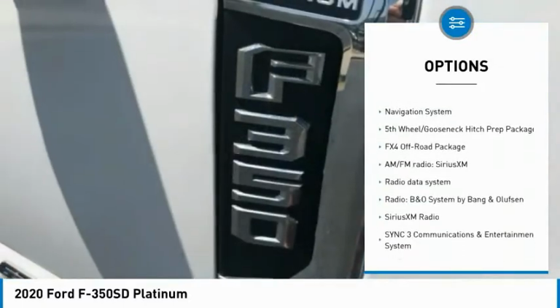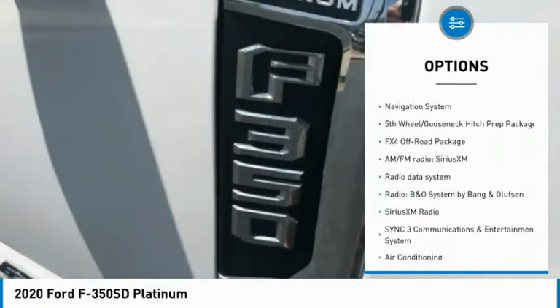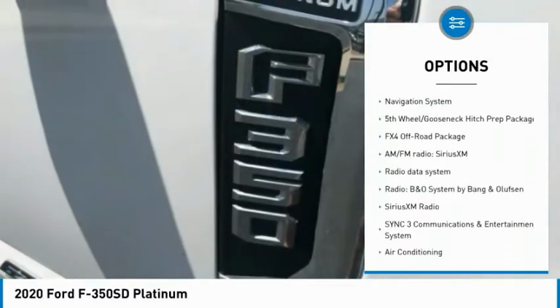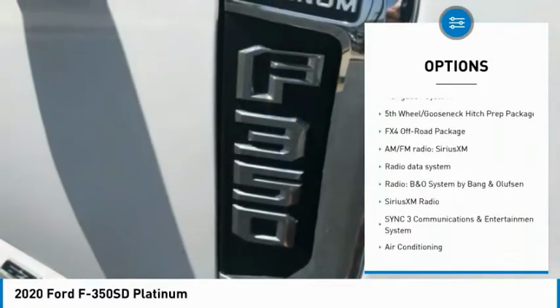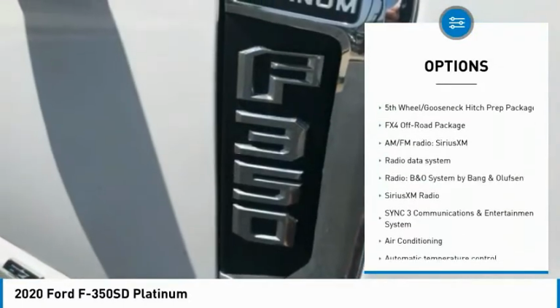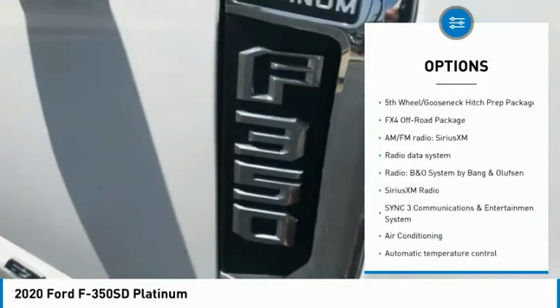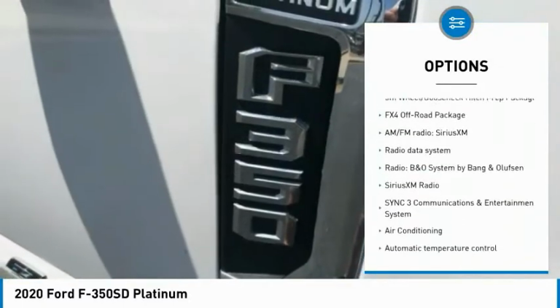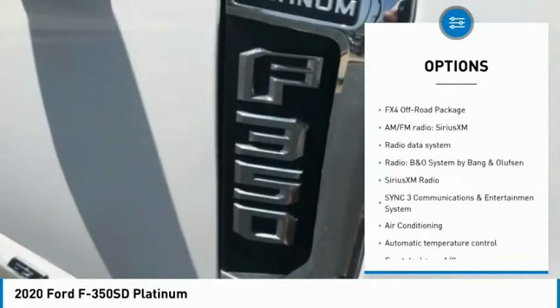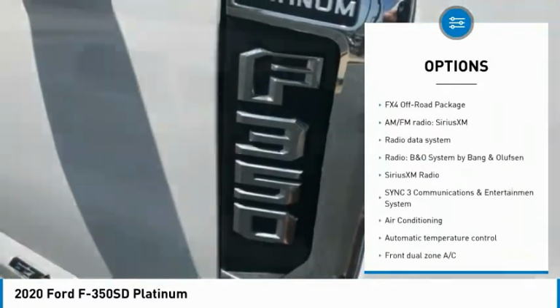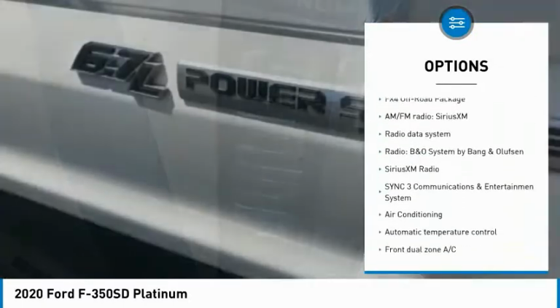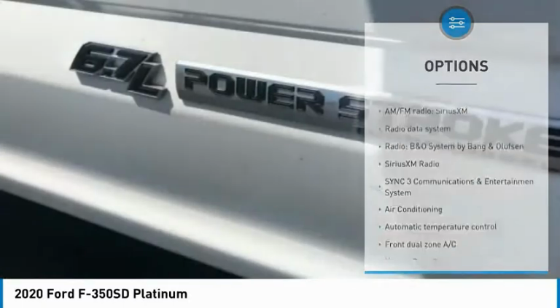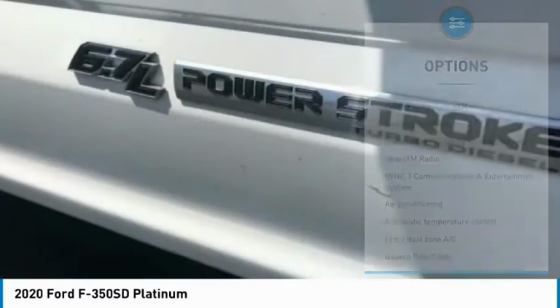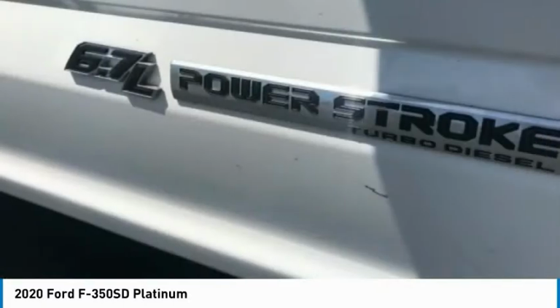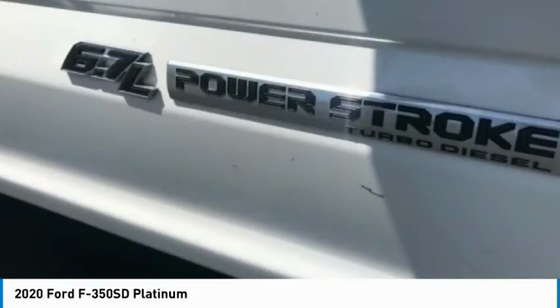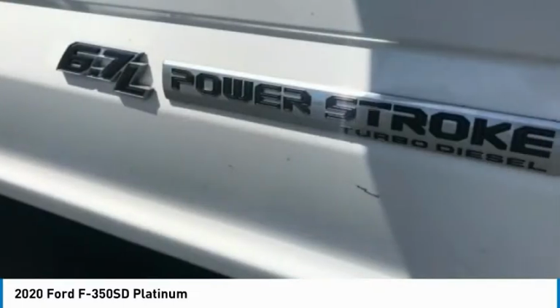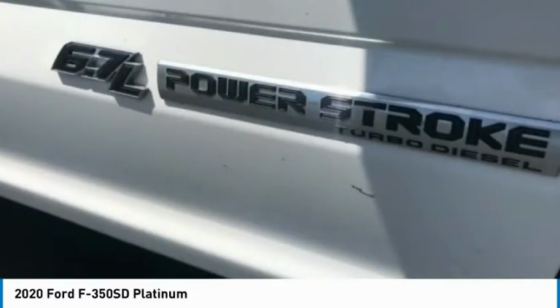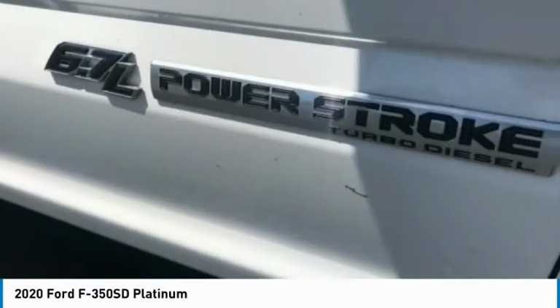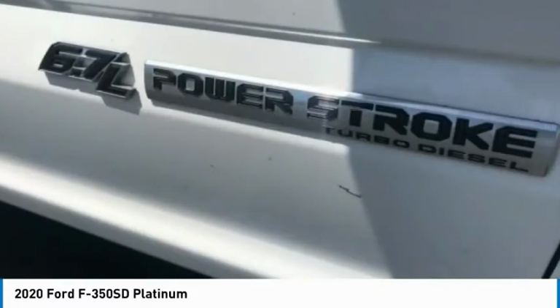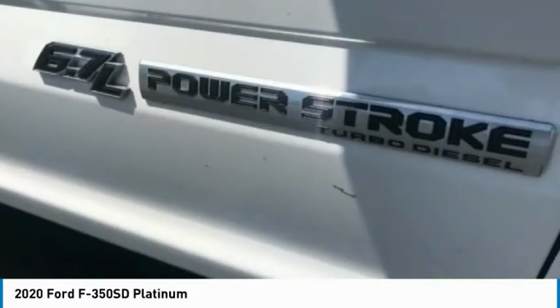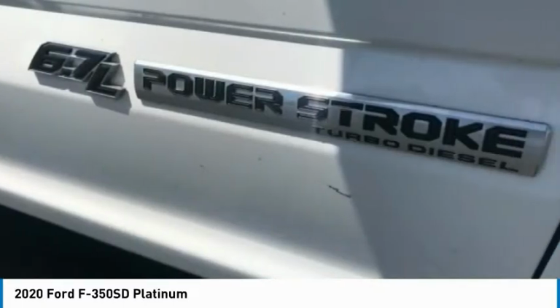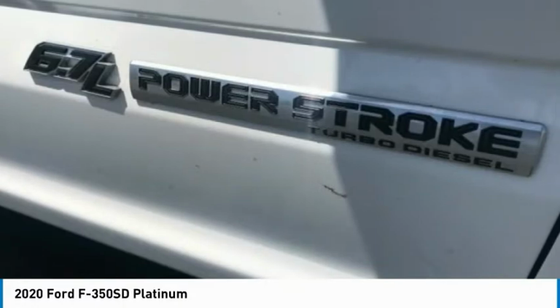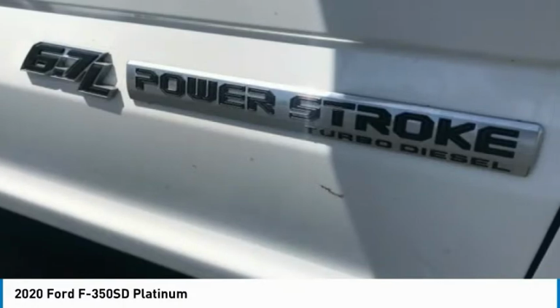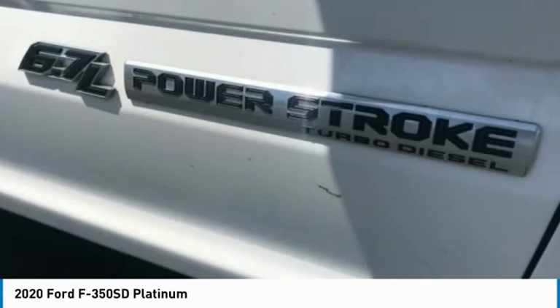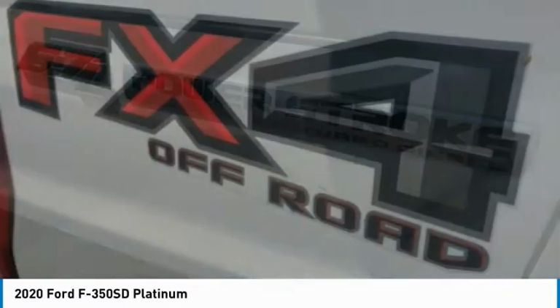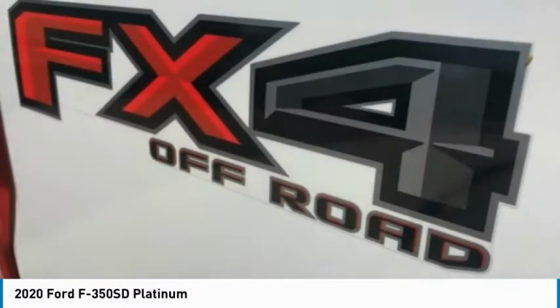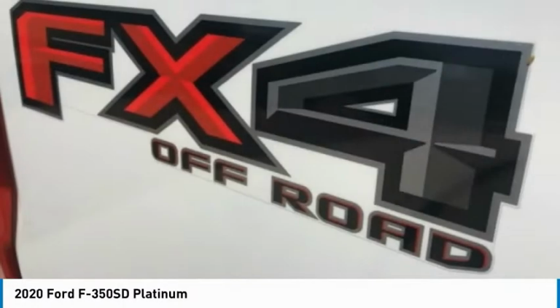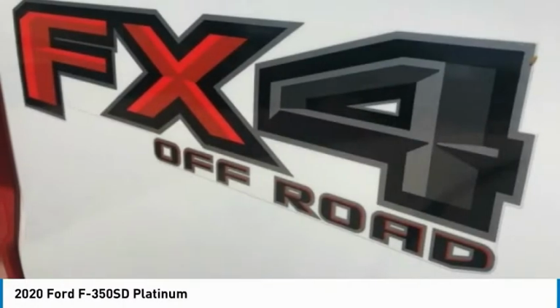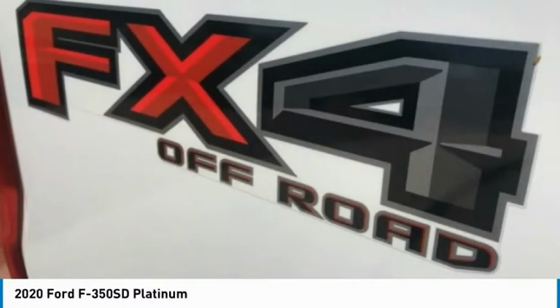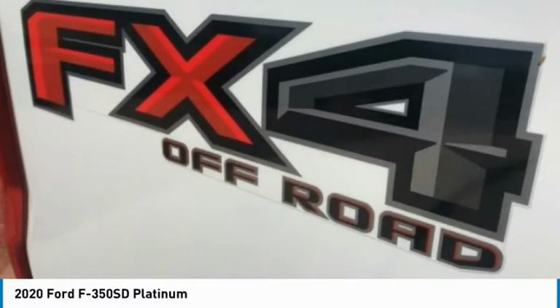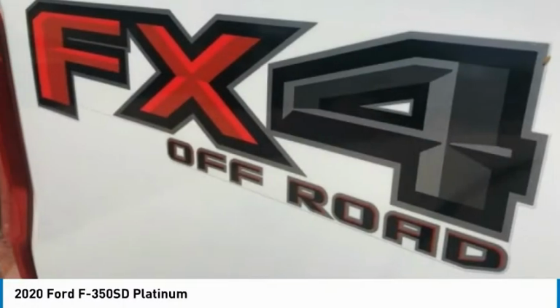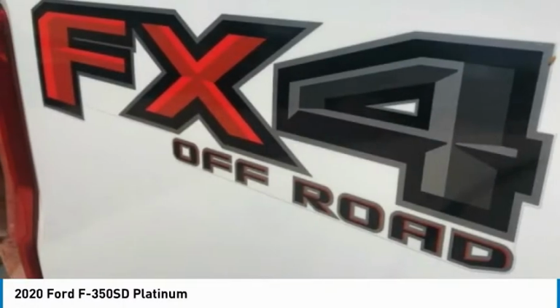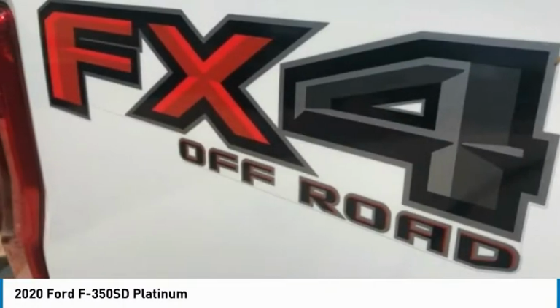Remote Keyless Entry, Rear Step Bumper, Chrome Package, Speed Control, 4-Wheel Disc Brakes.